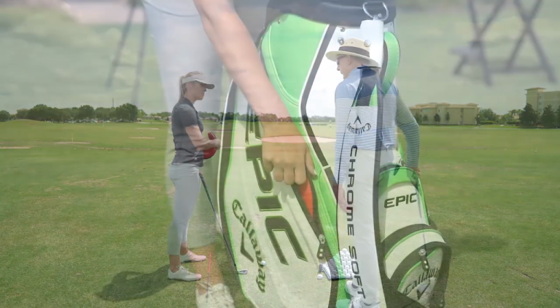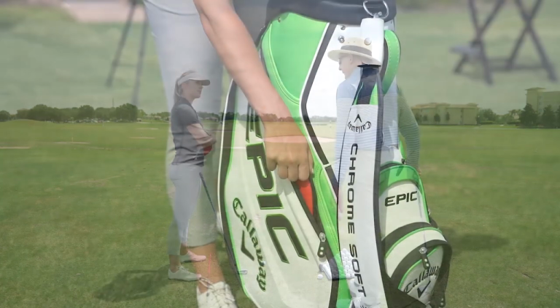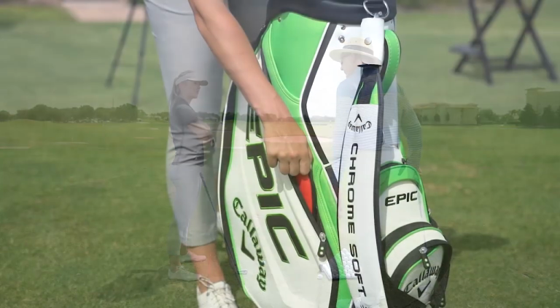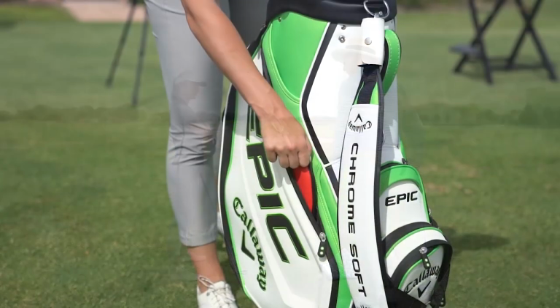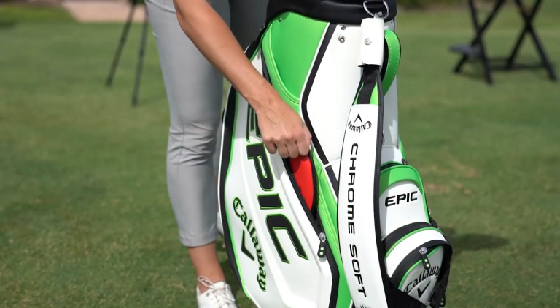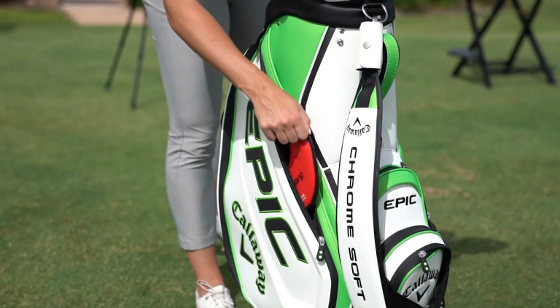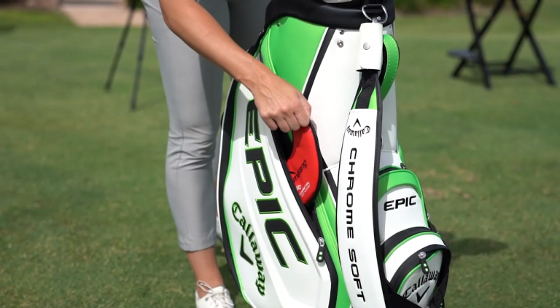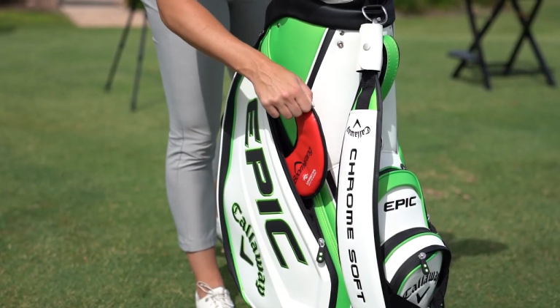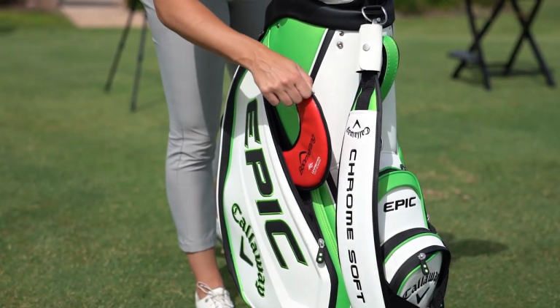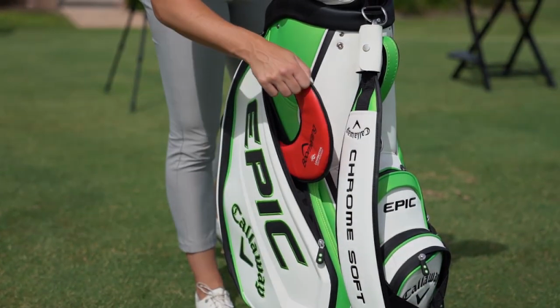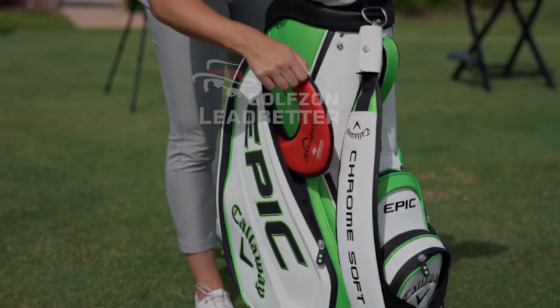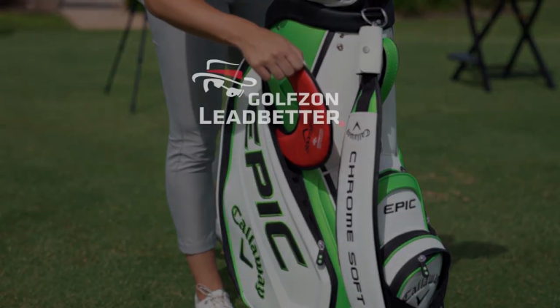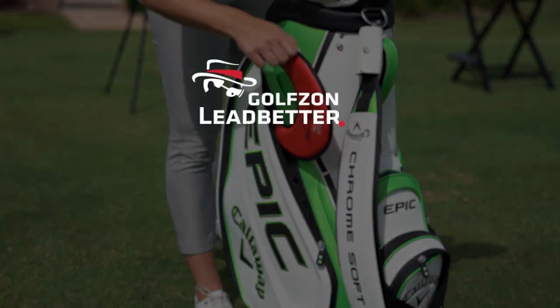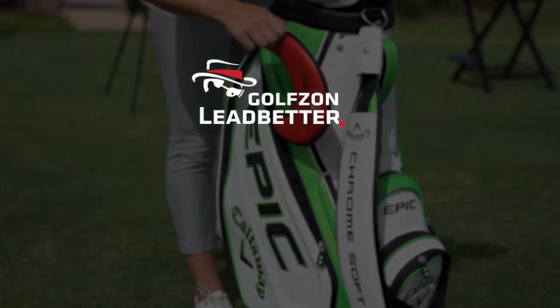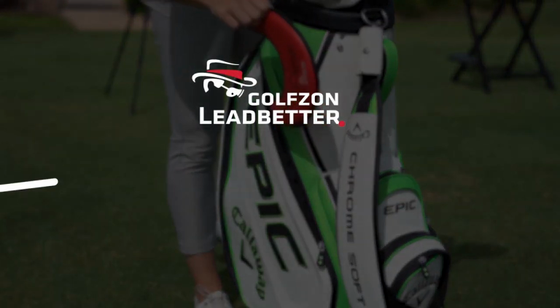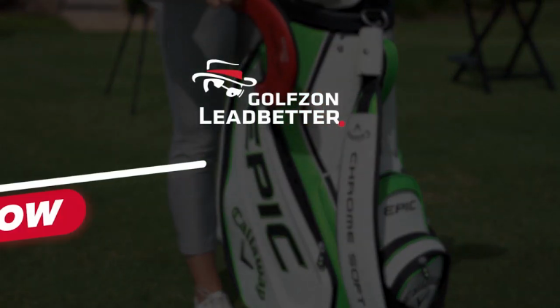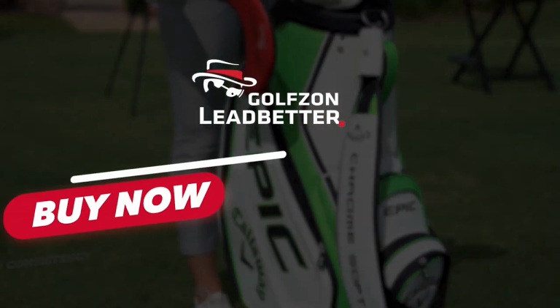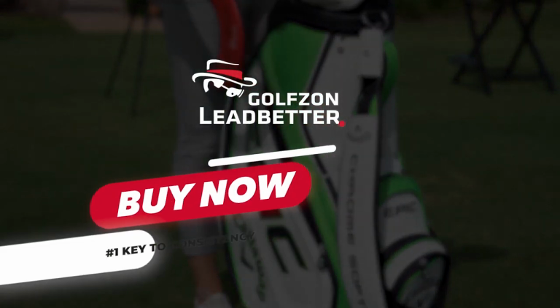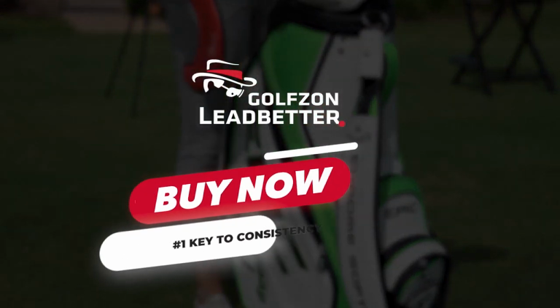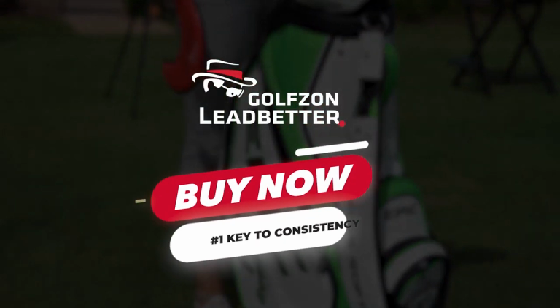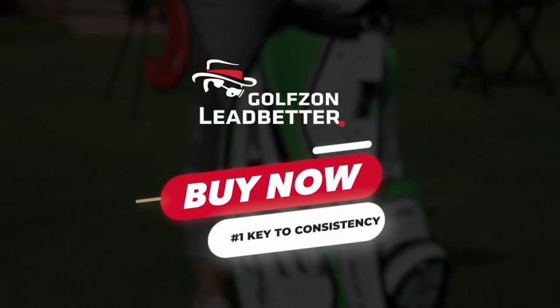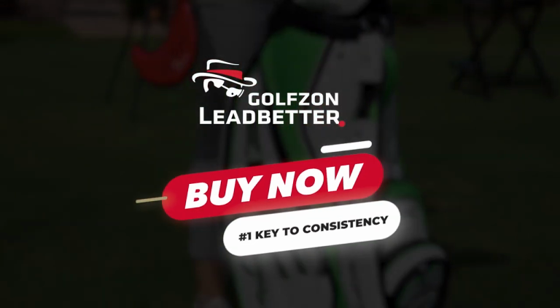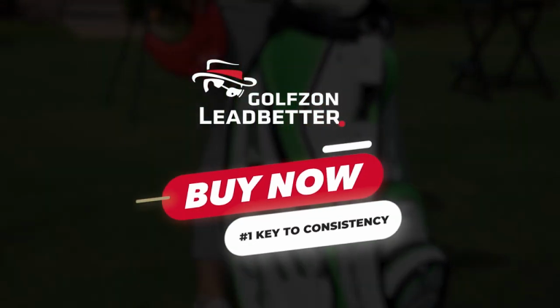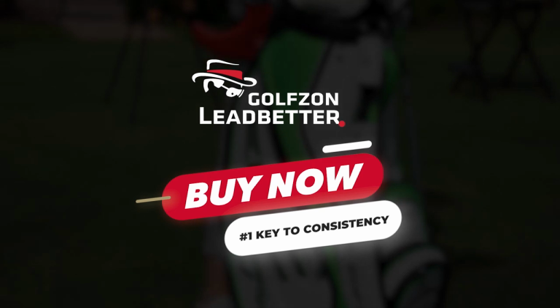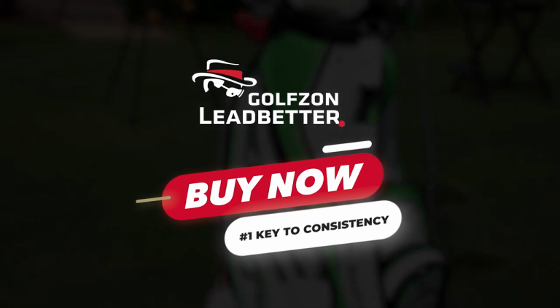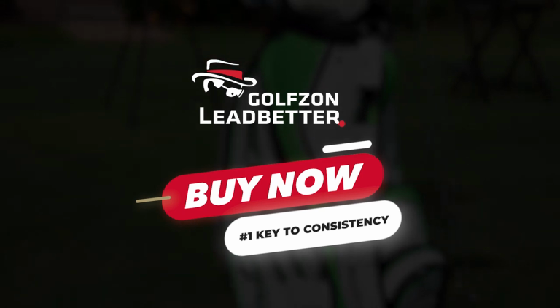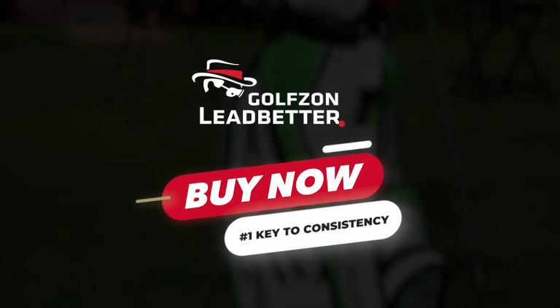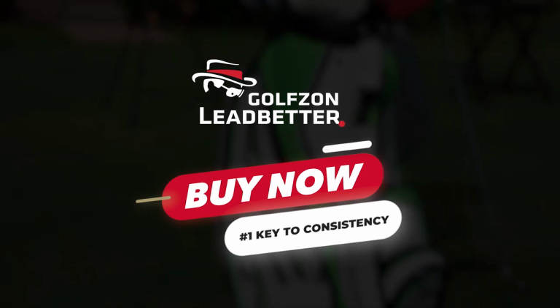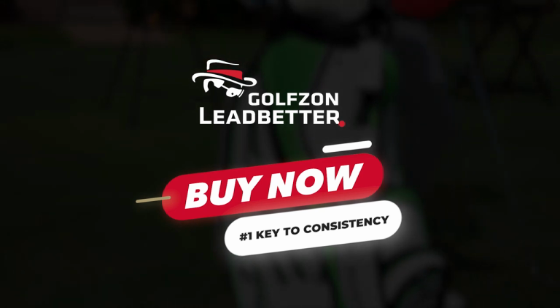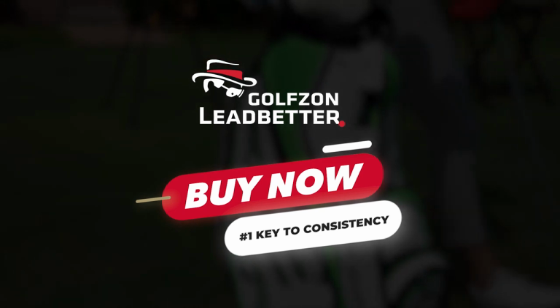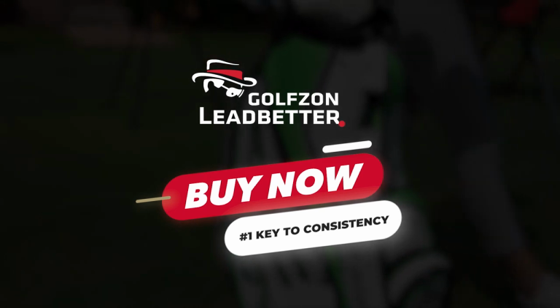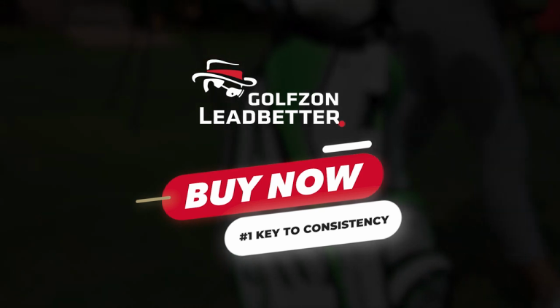For all my latest training aids, including the boomerang head, go to shop.ledbetter.com.